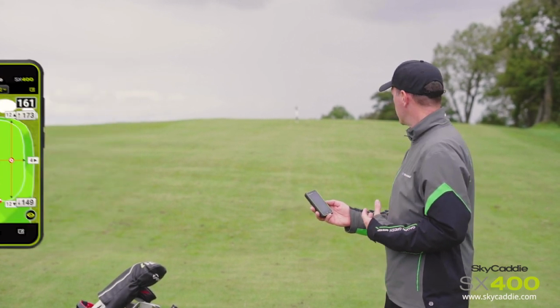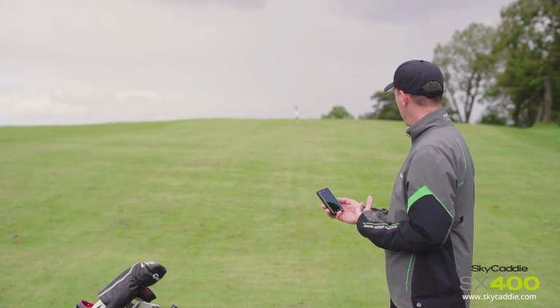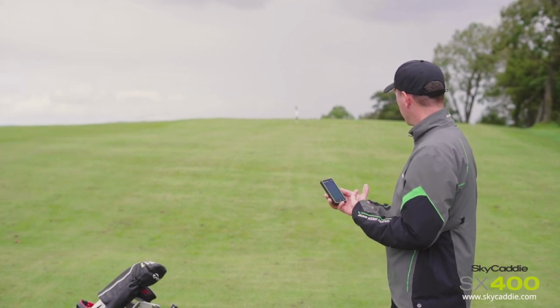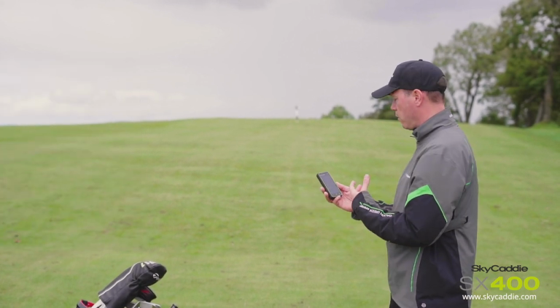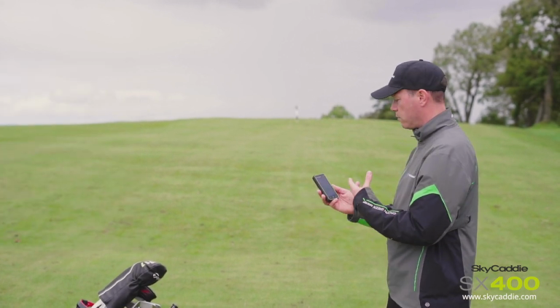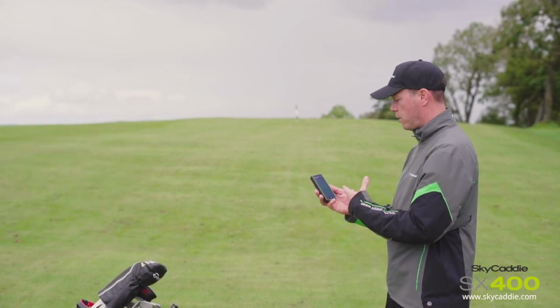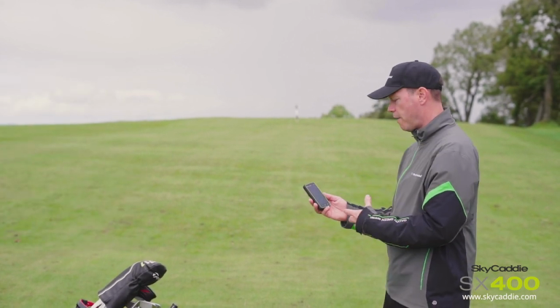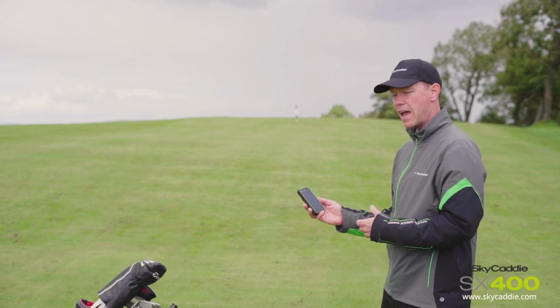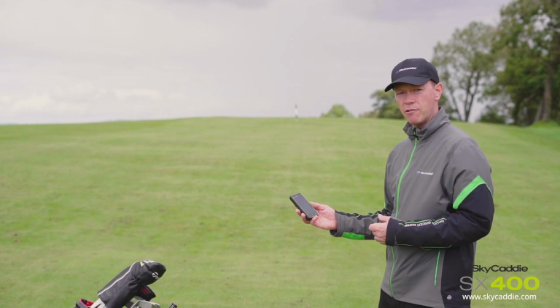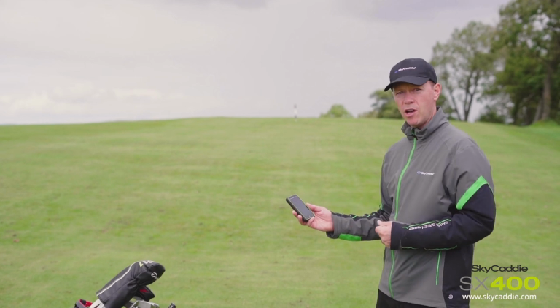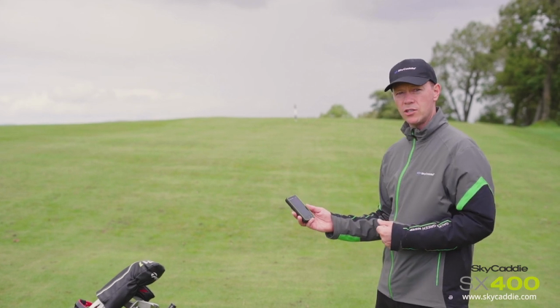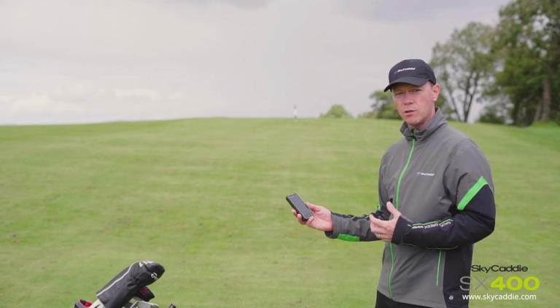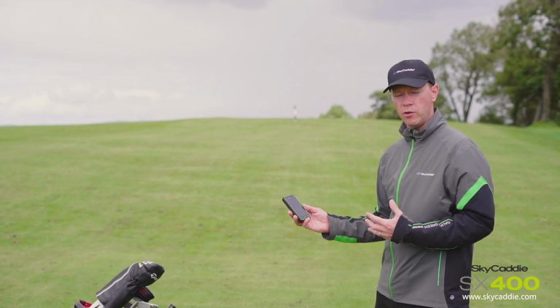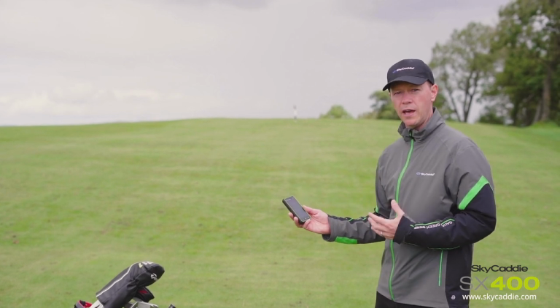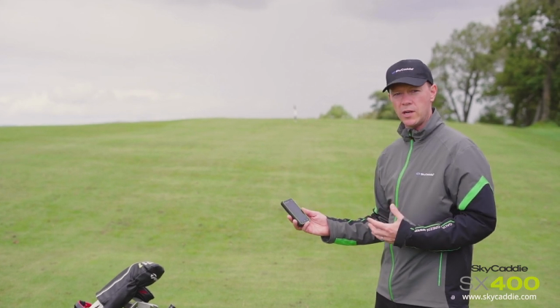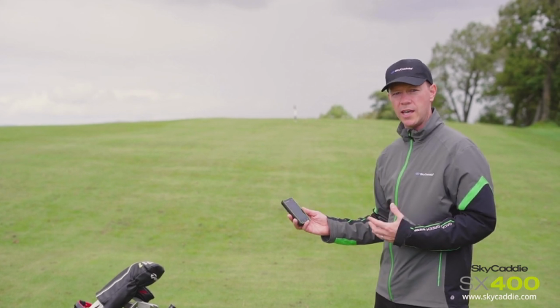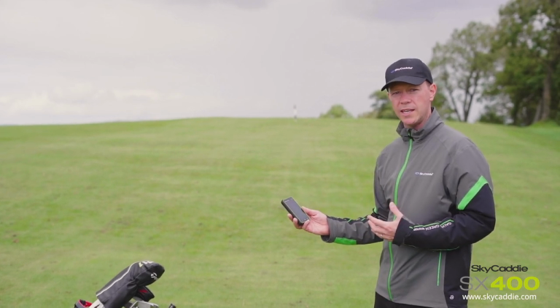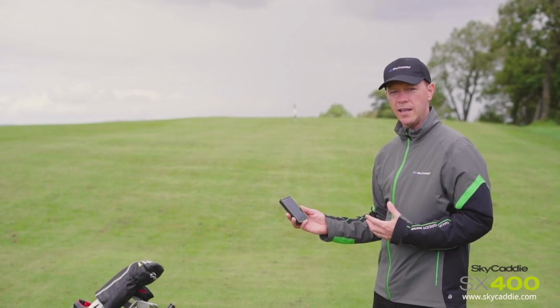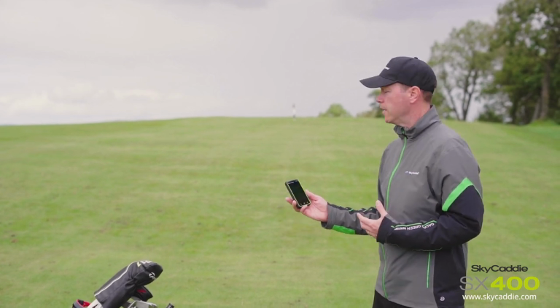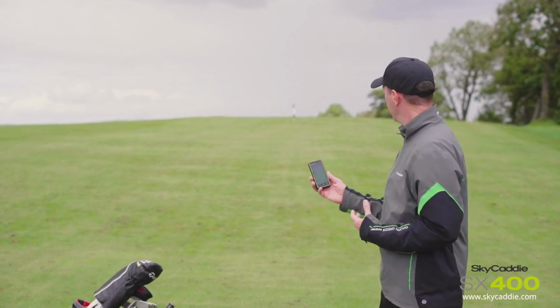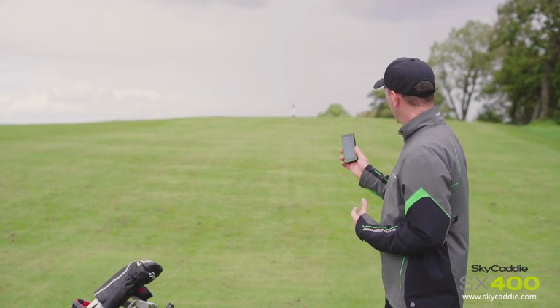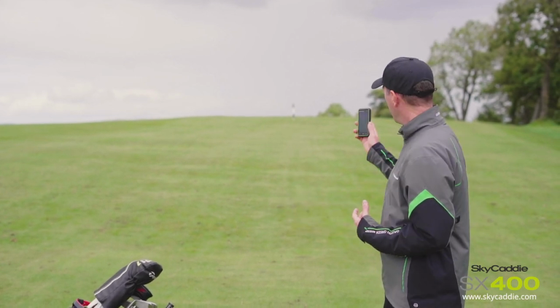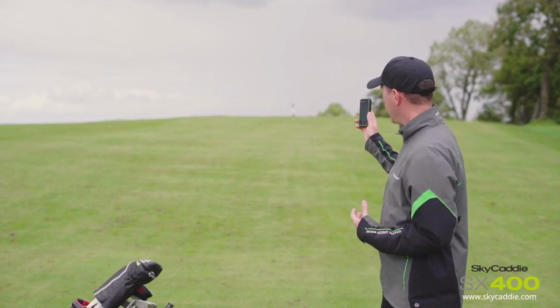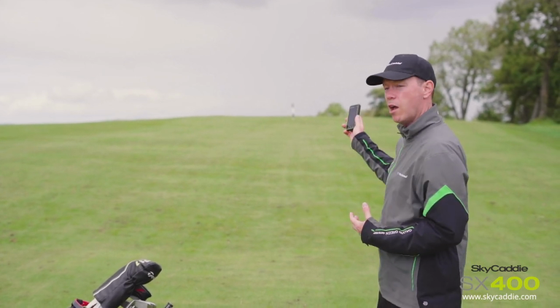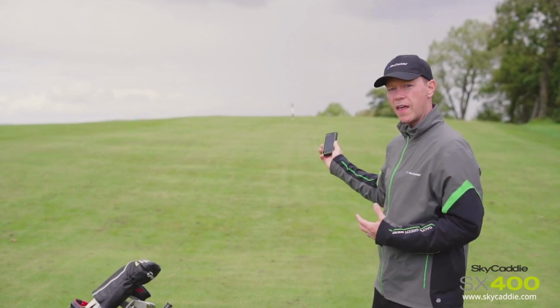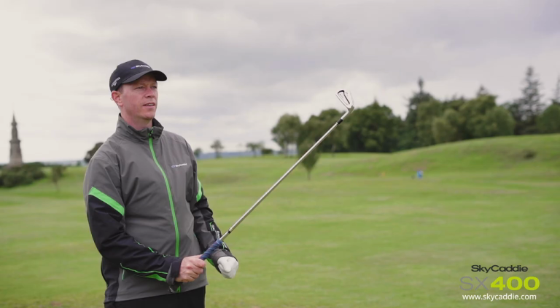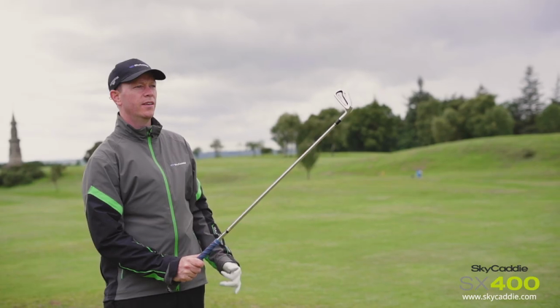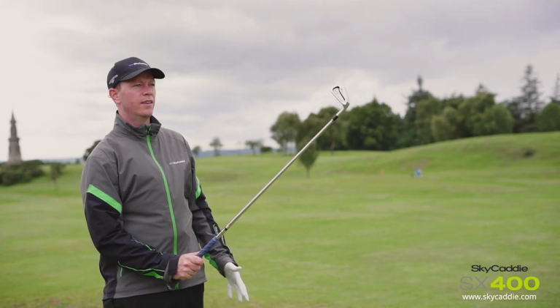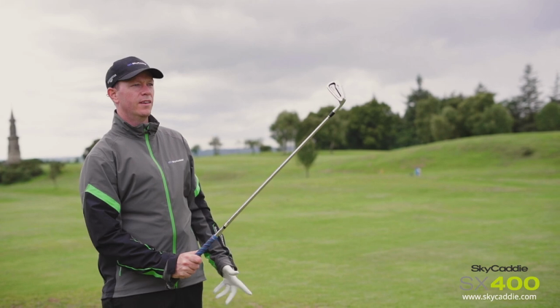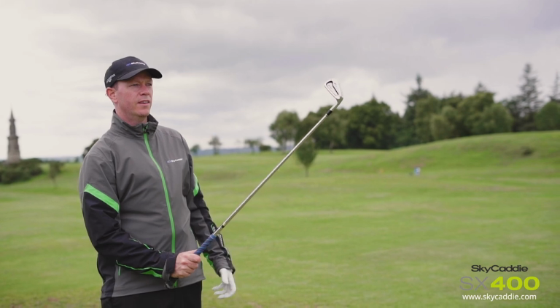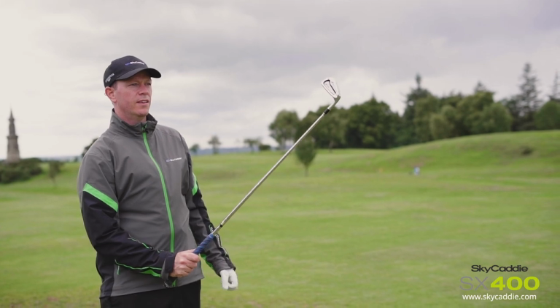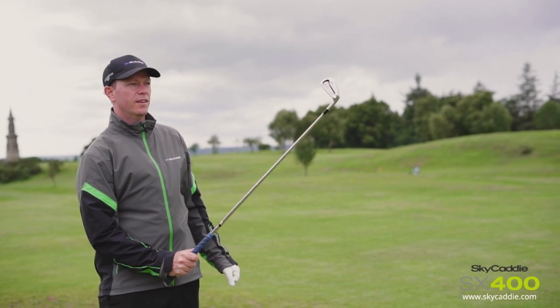Now I've got a very accurate yardage to the point I wish to hit it. I'm going to hit it over that hill and we're going to see what happens.